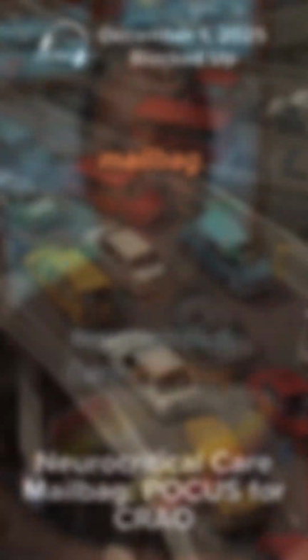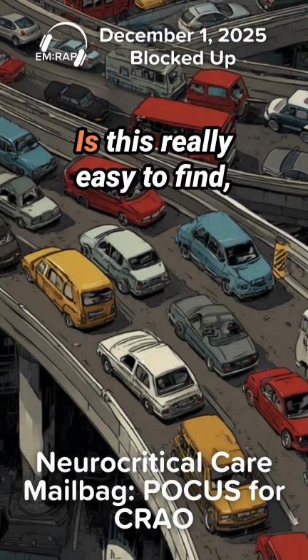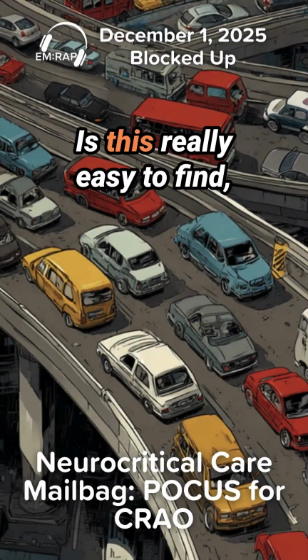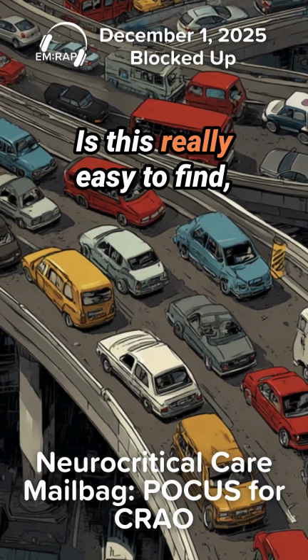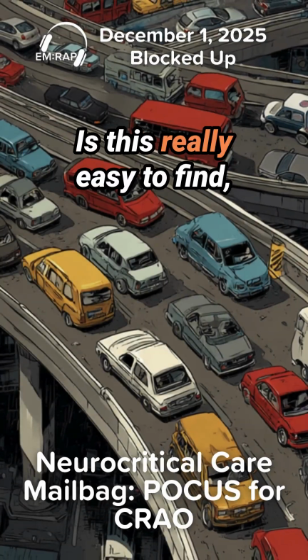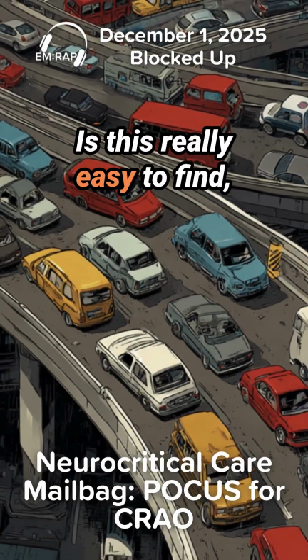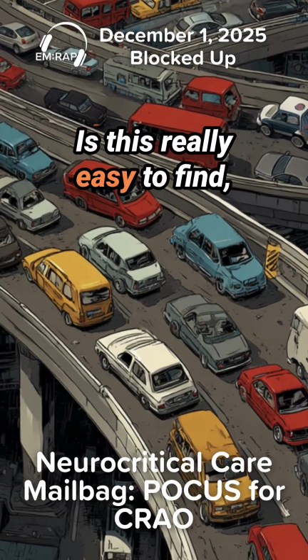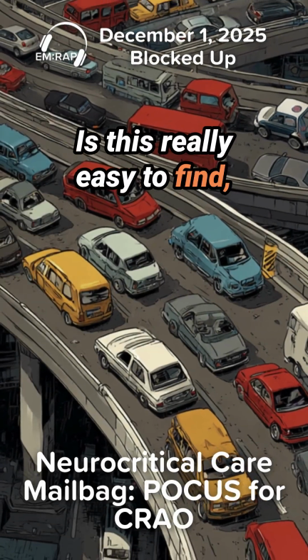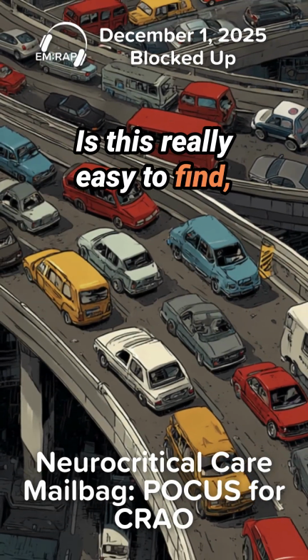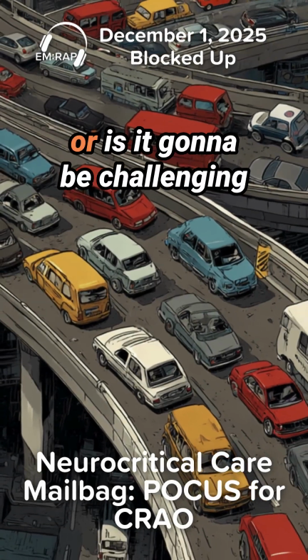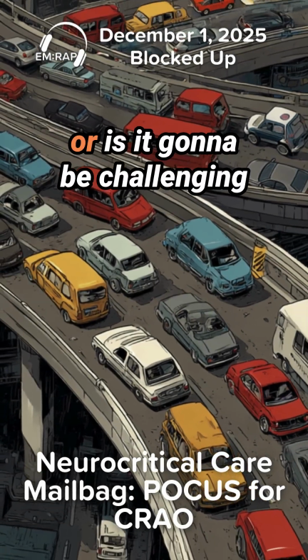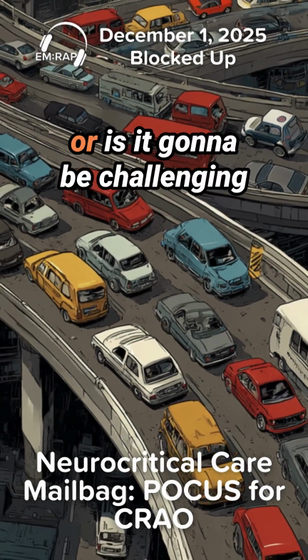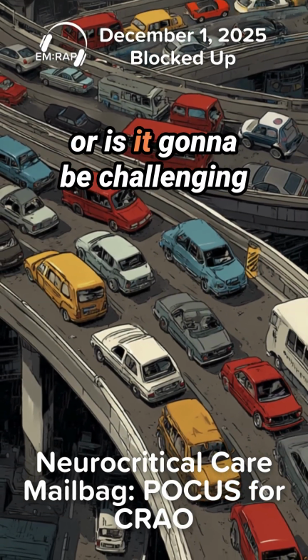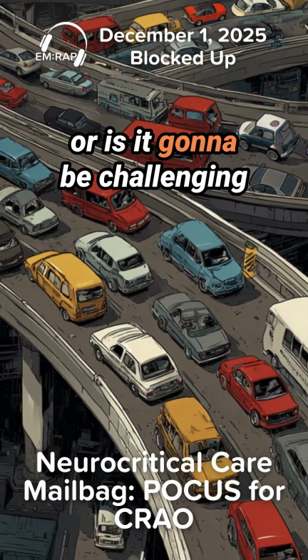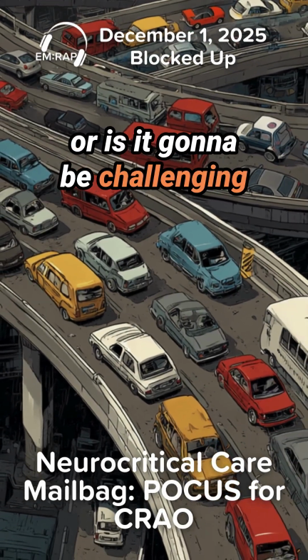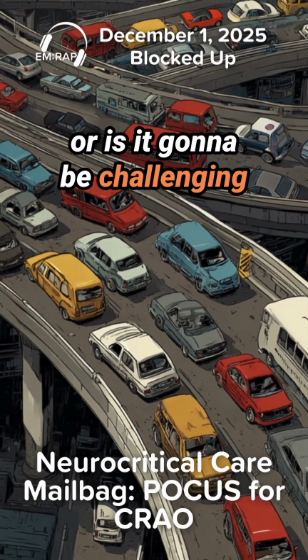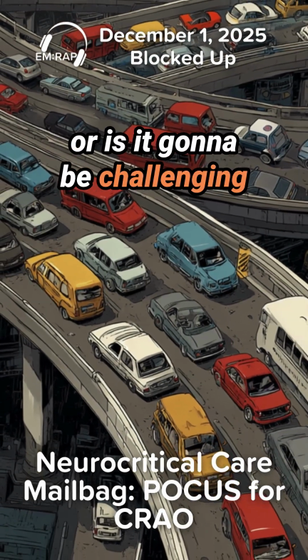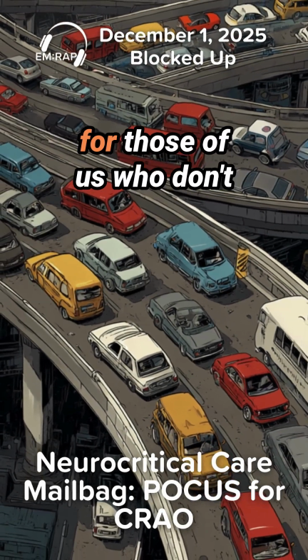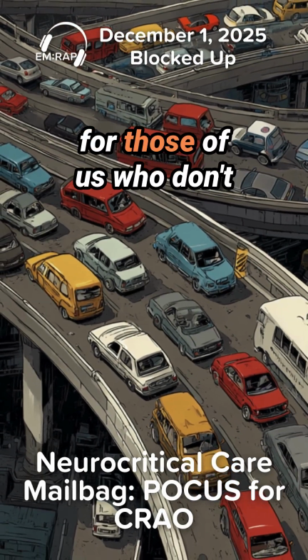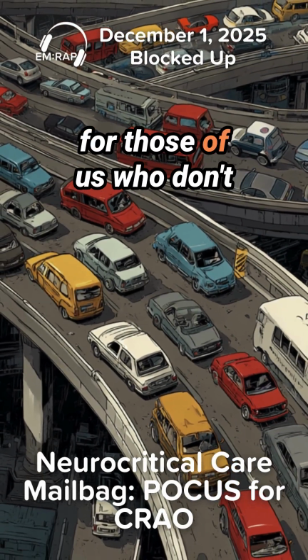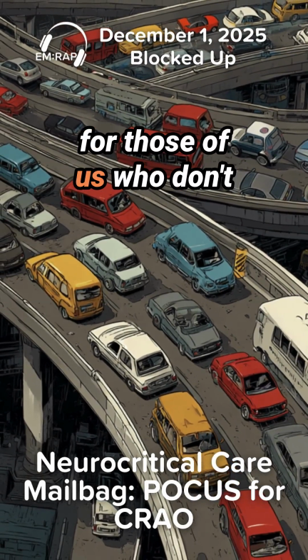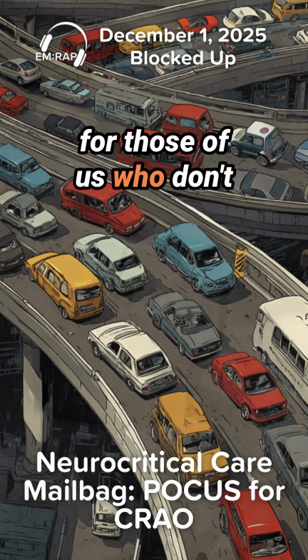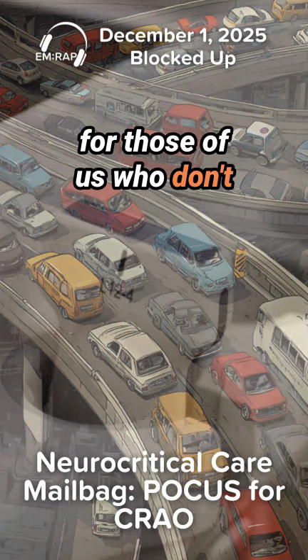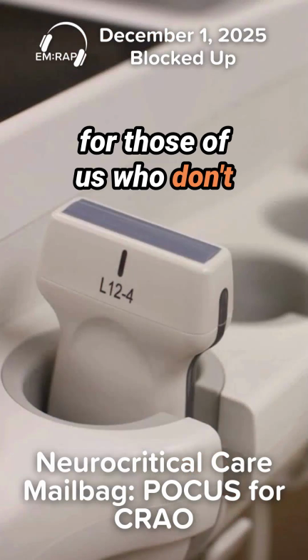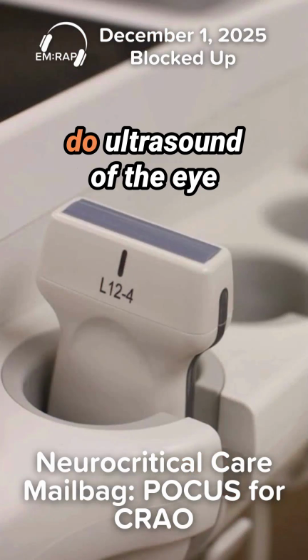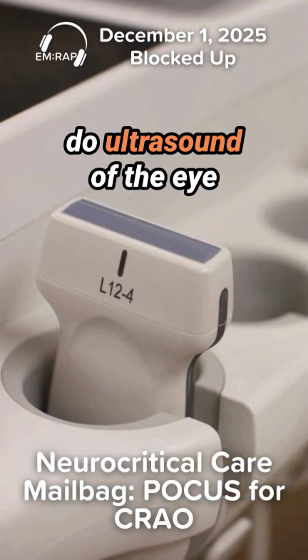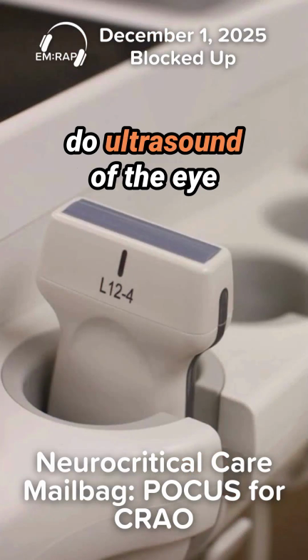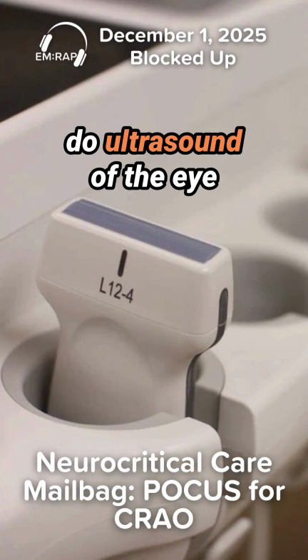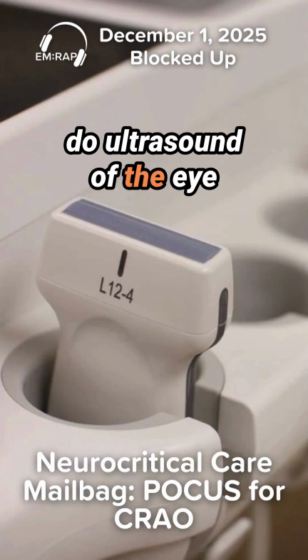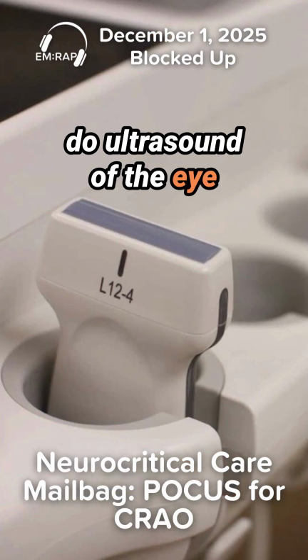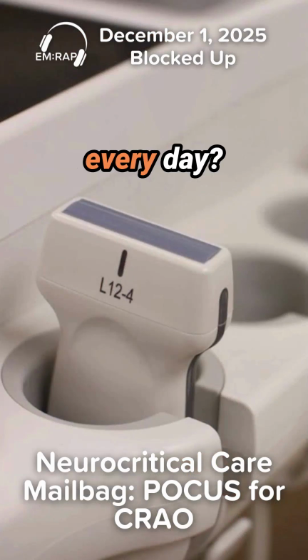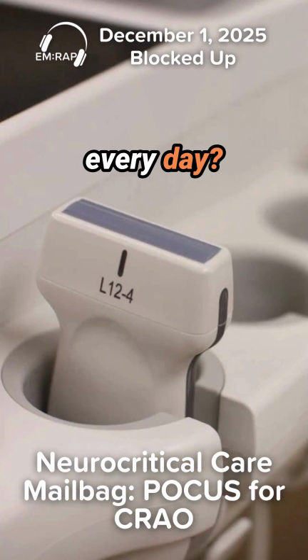Is this really easy to find, or is it going to be challenging for those of us who don't do ultrasound of the eye every day?